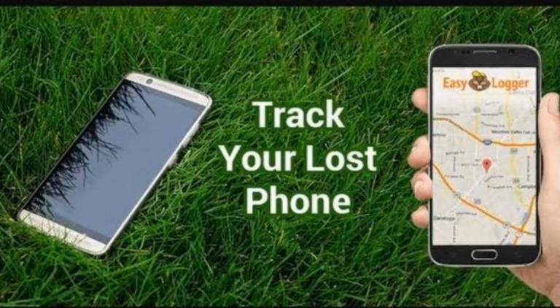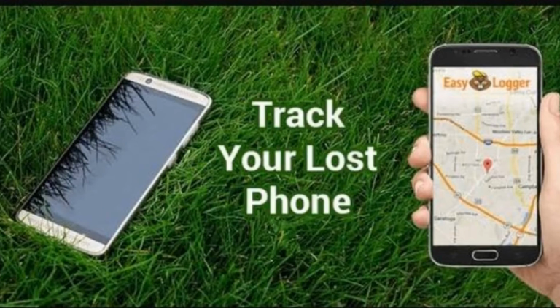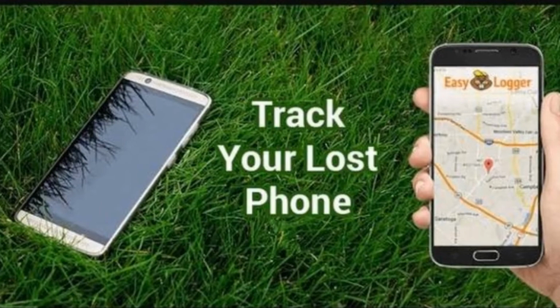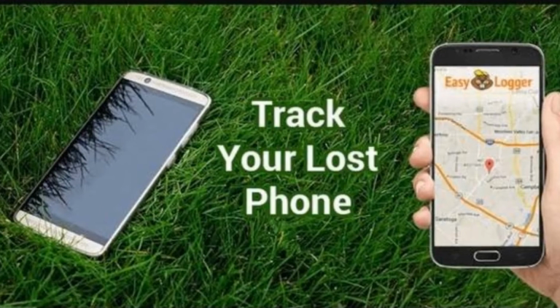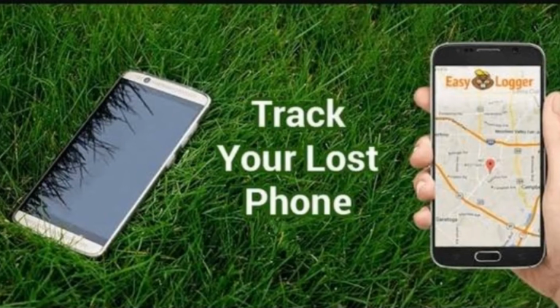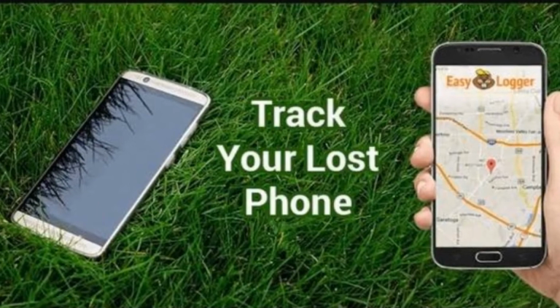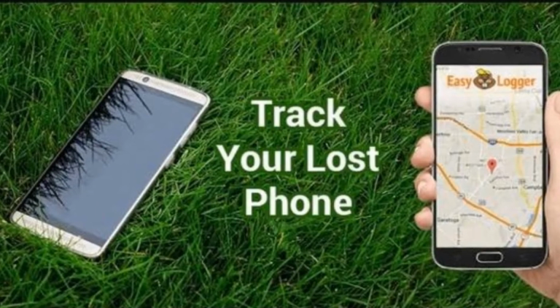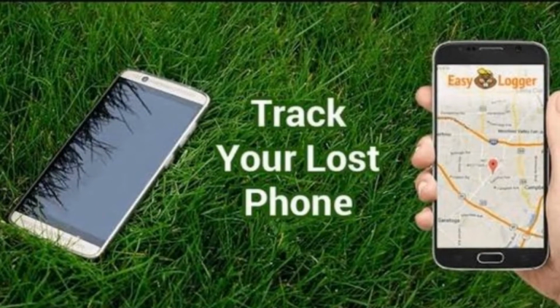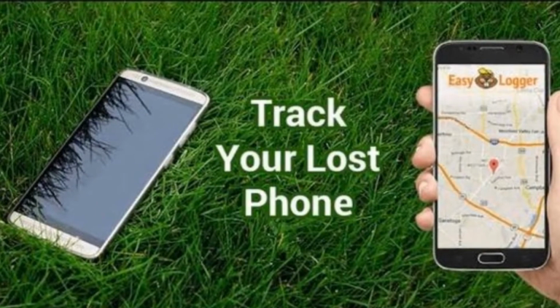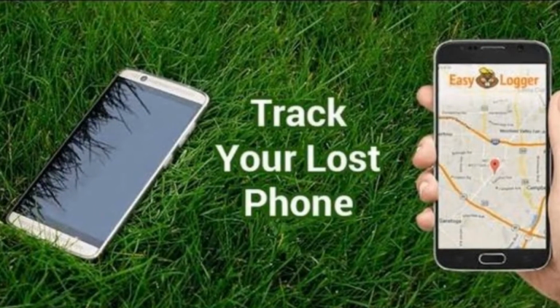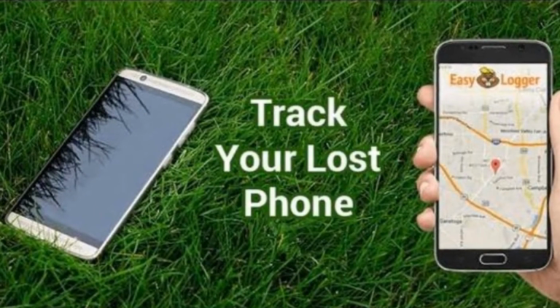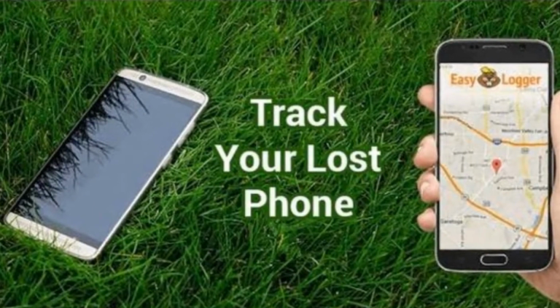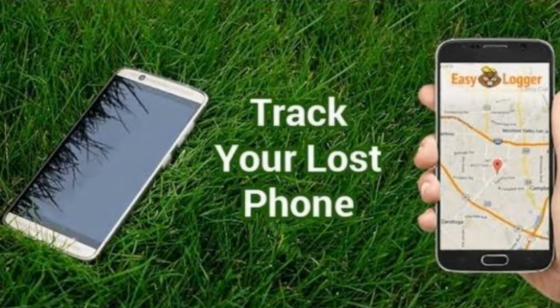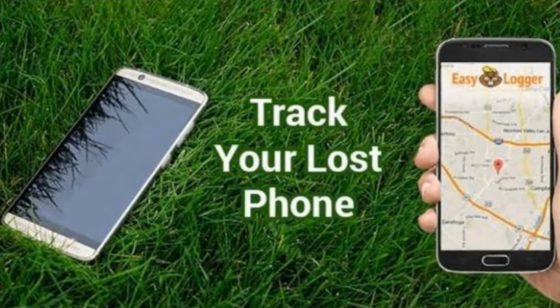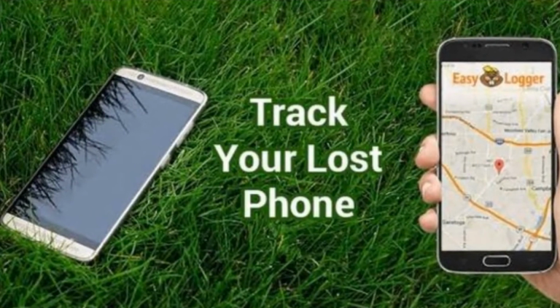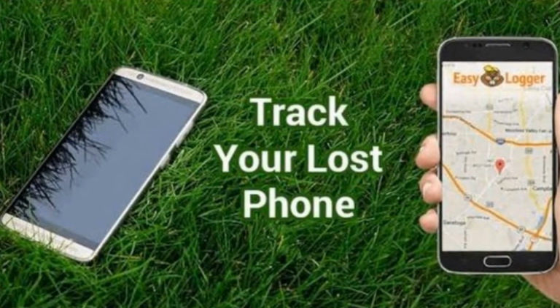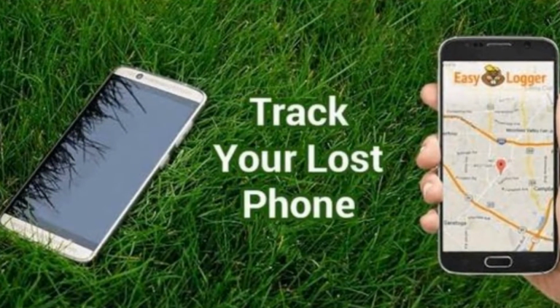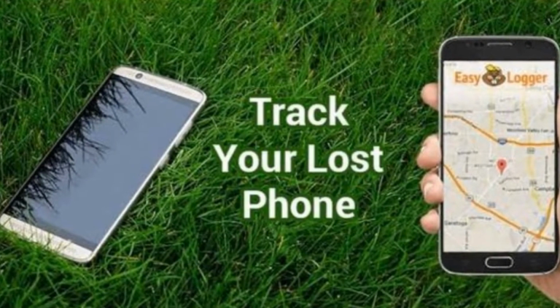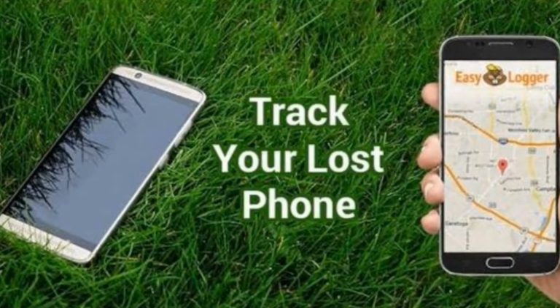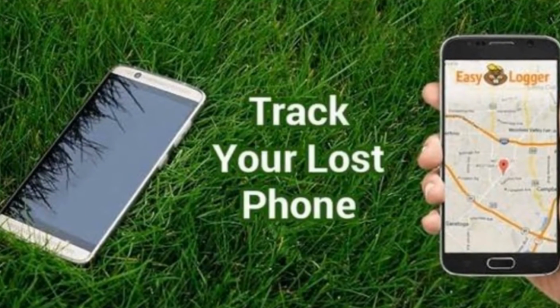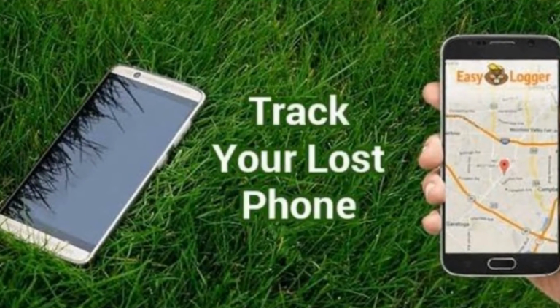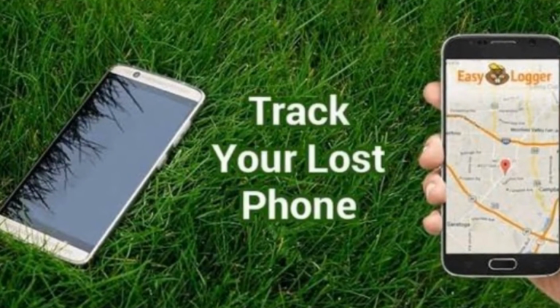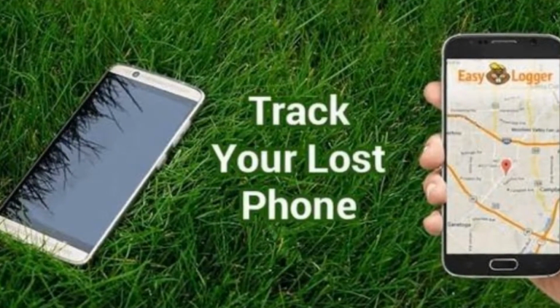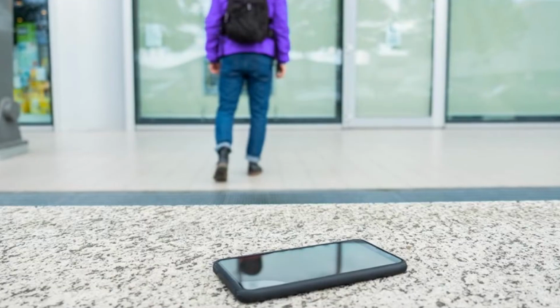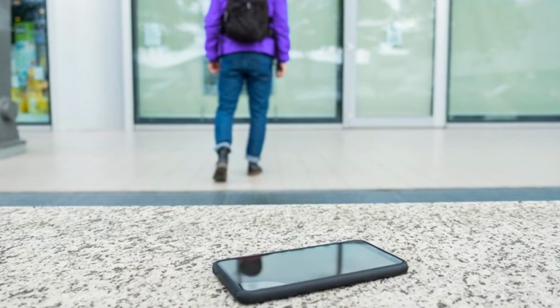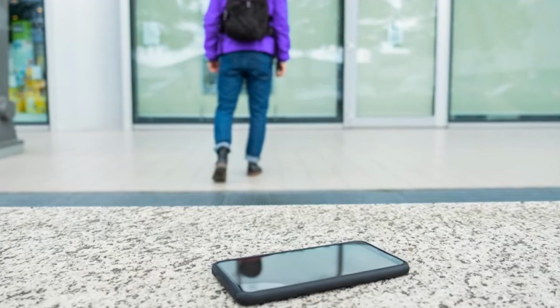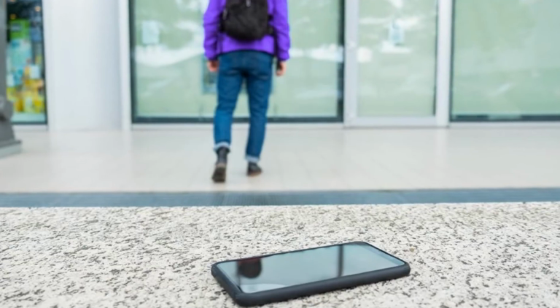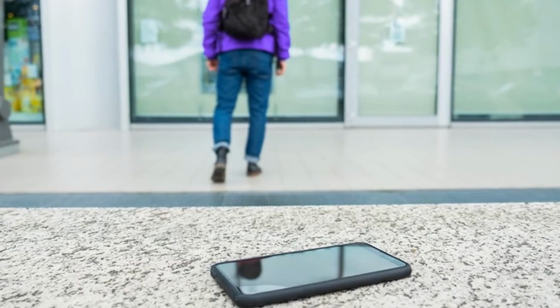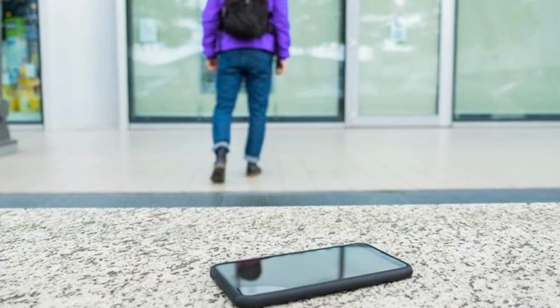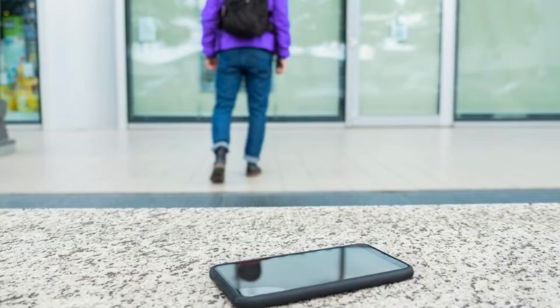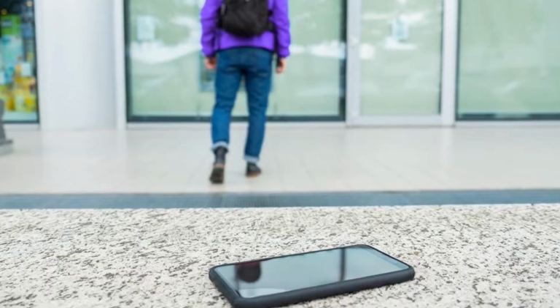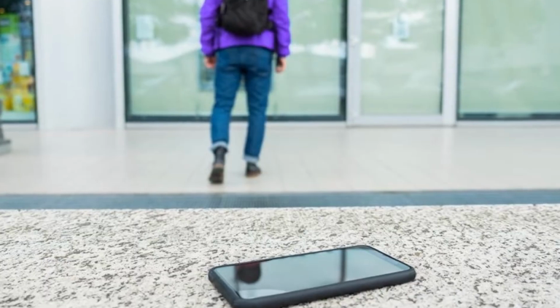Losing a phone can be stressful, but there are several ways to track it down. Let's explore some effective methods.